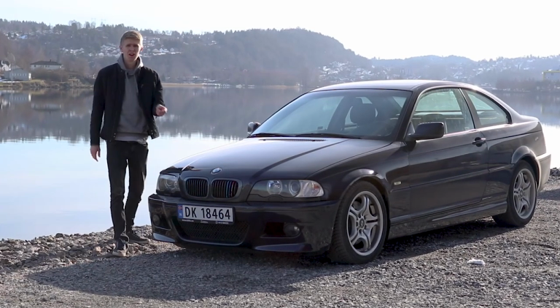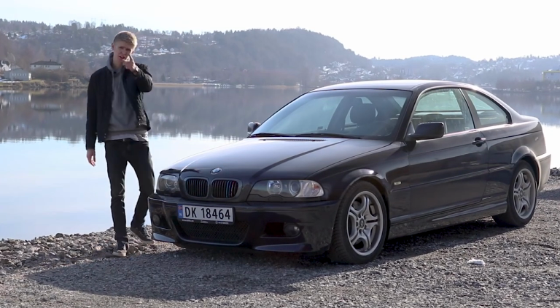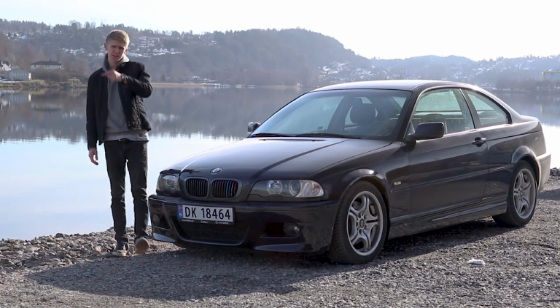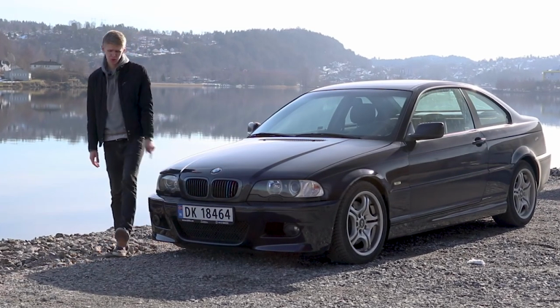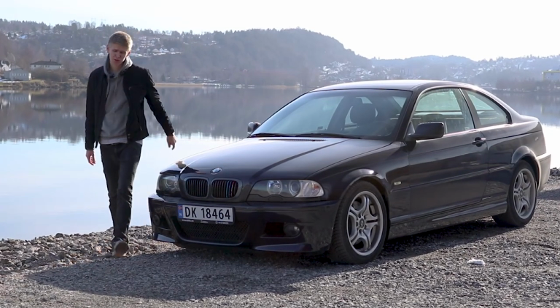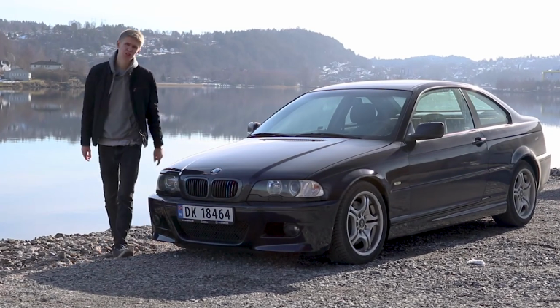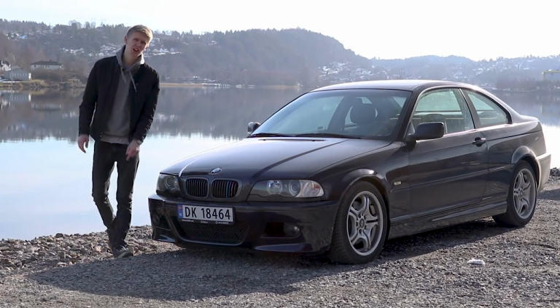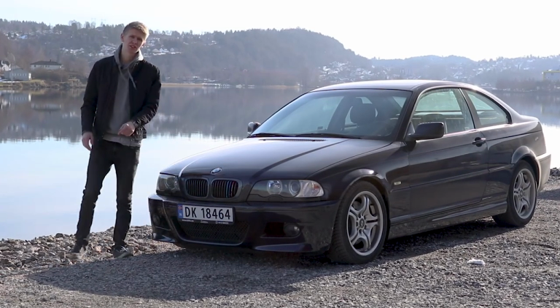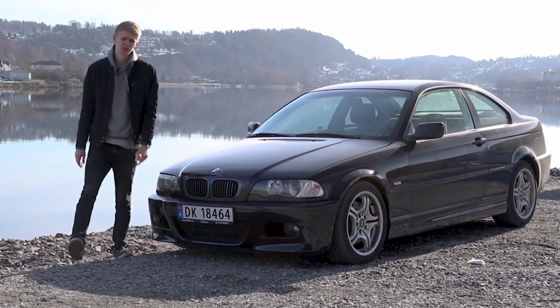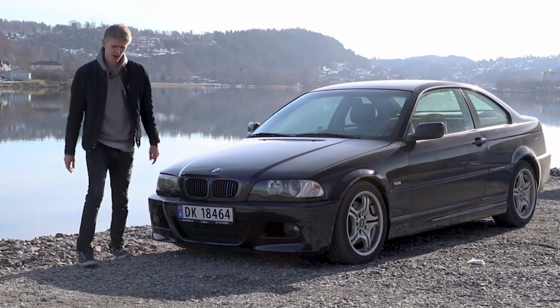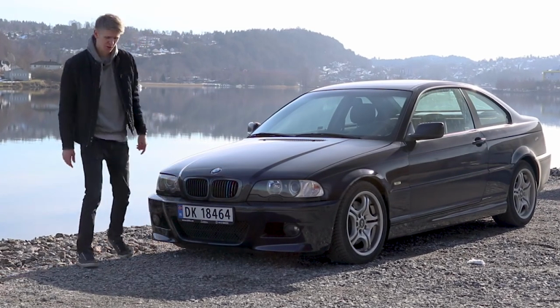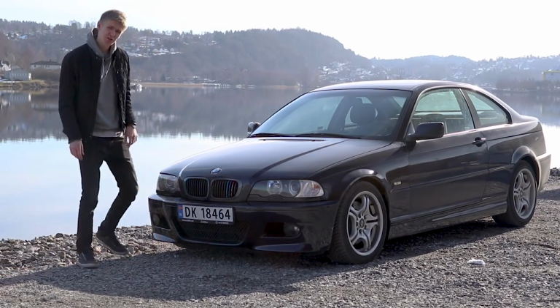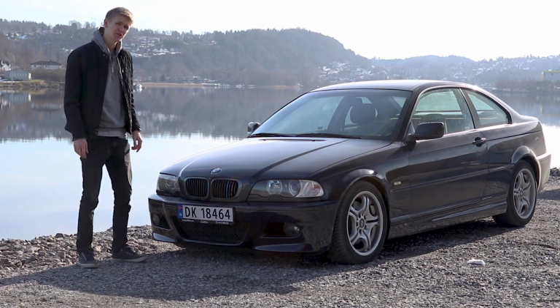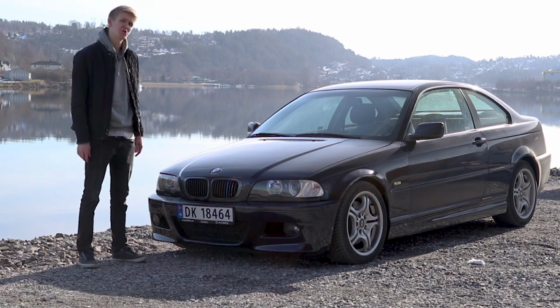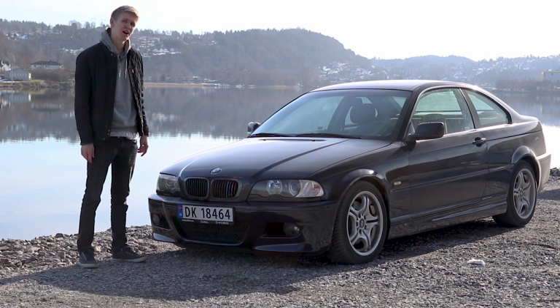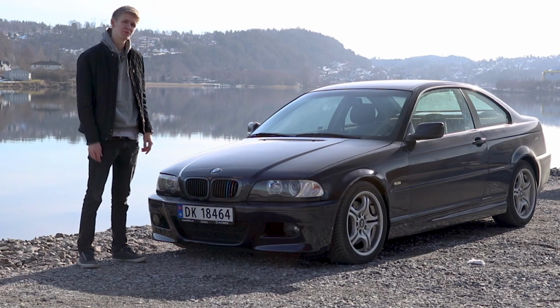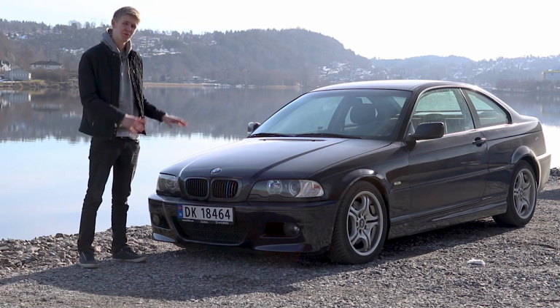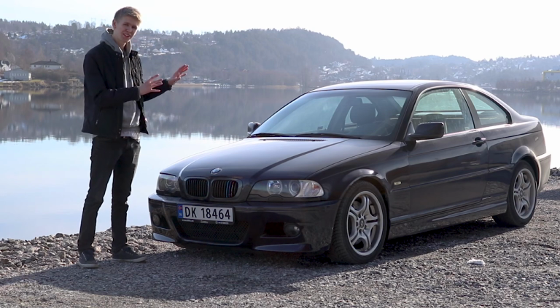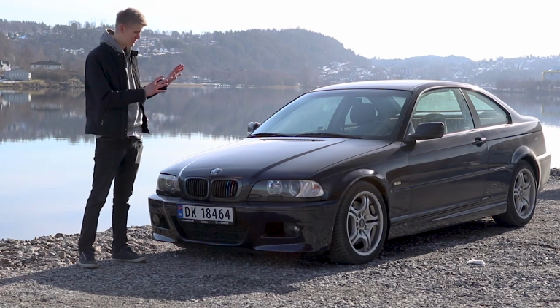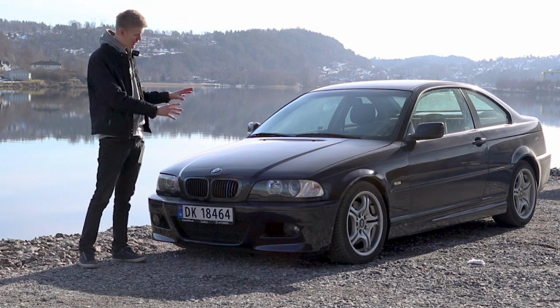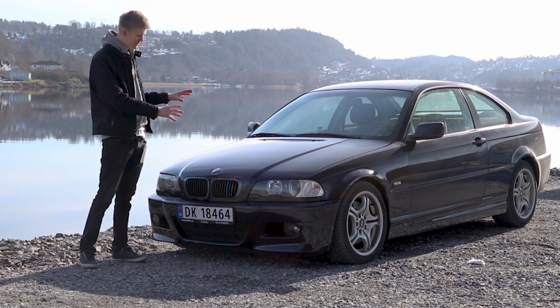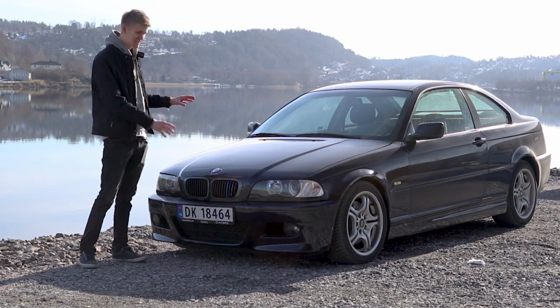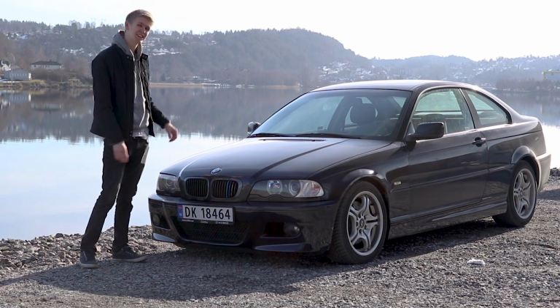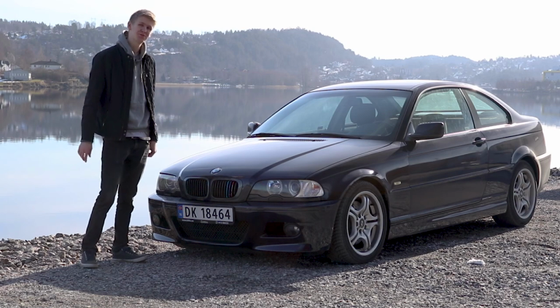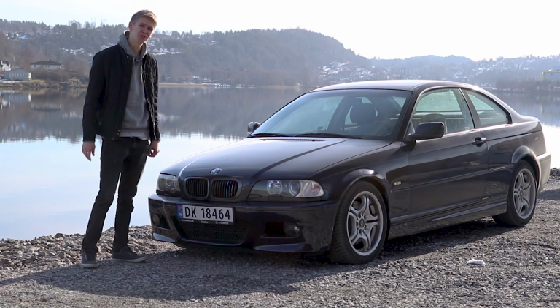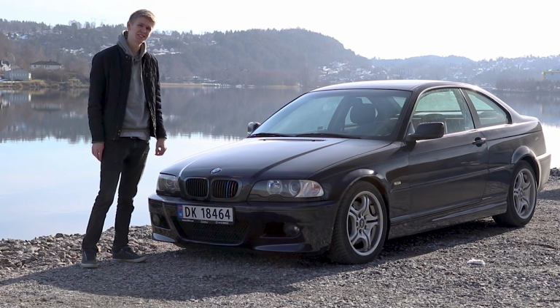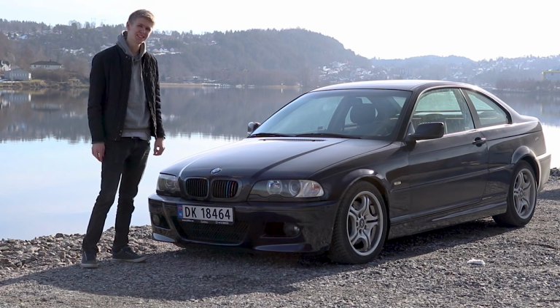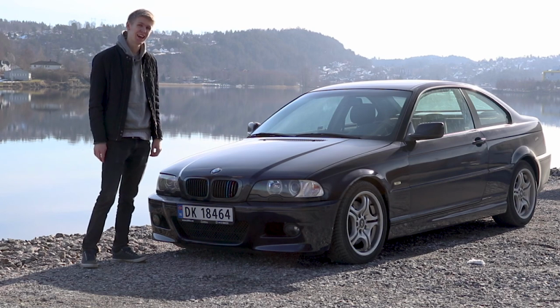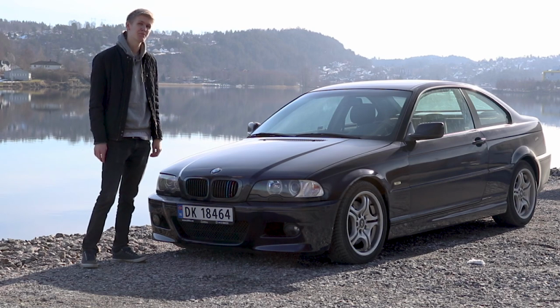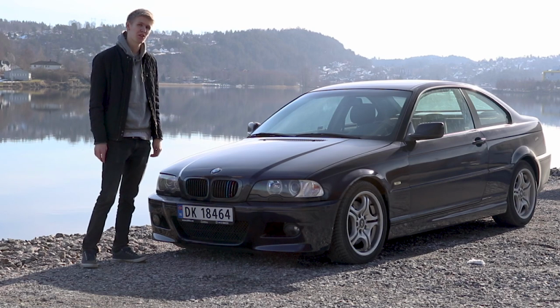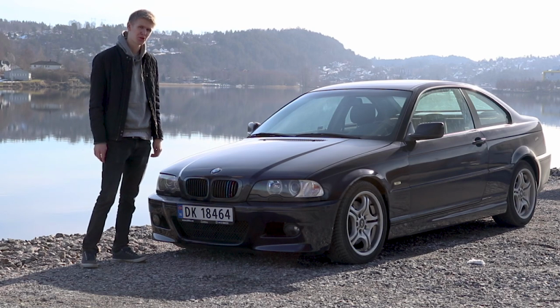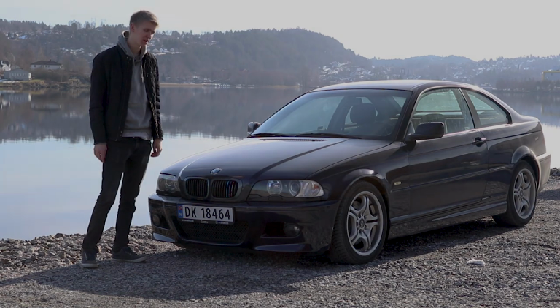Hello guys and welcome to the channel. Today I'm going to talk to you about my brand new car, which is an E46 M3.